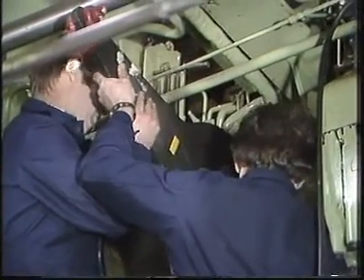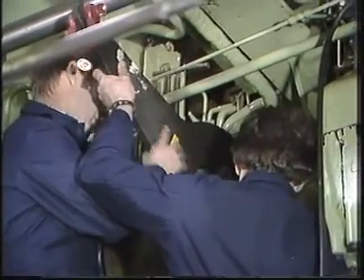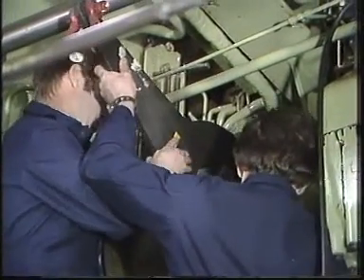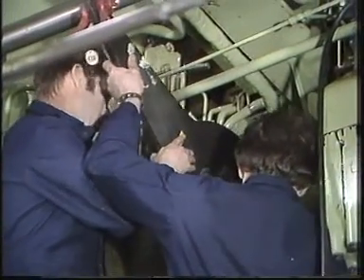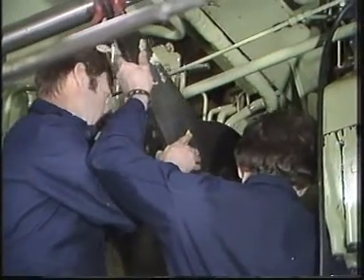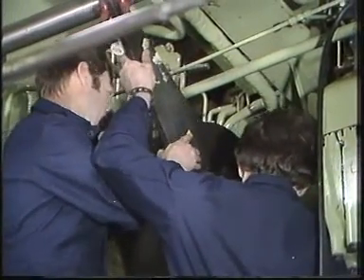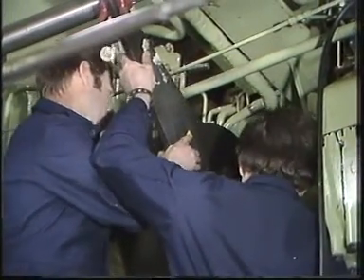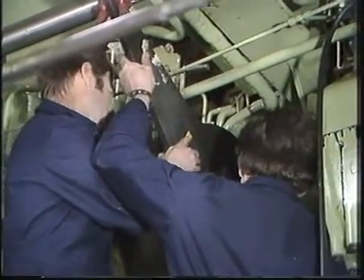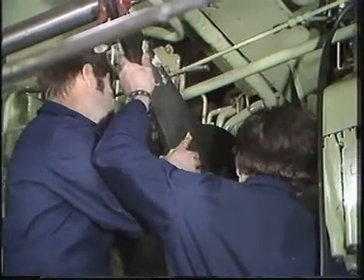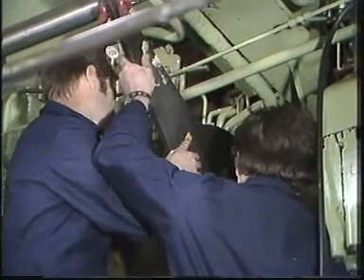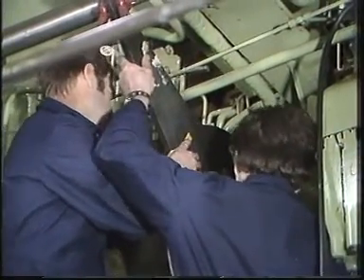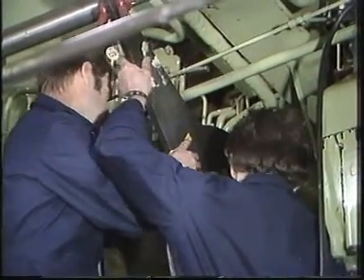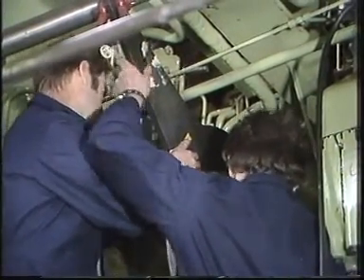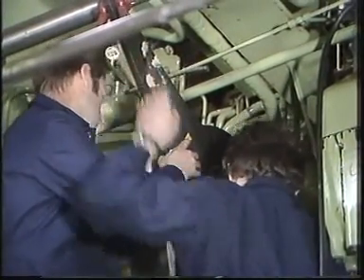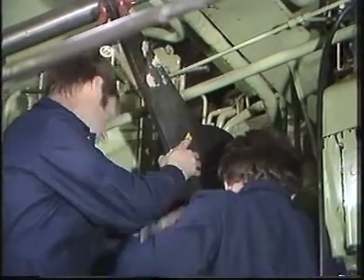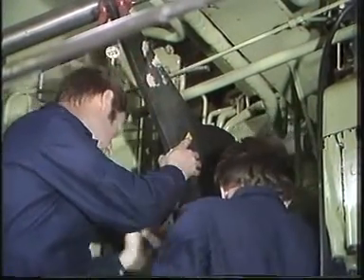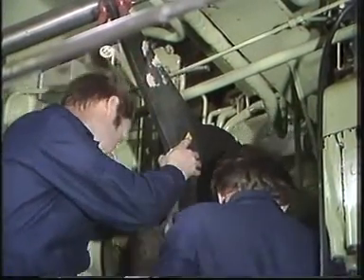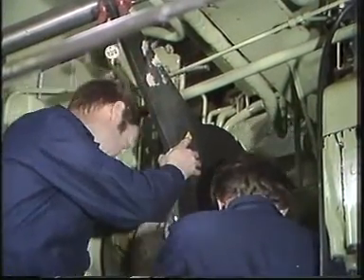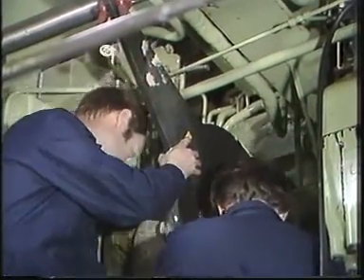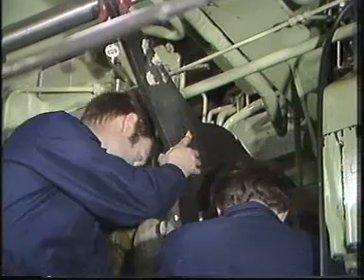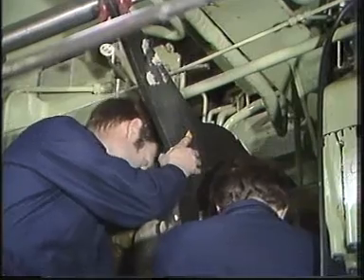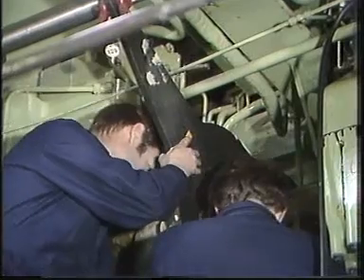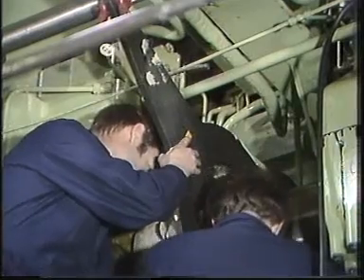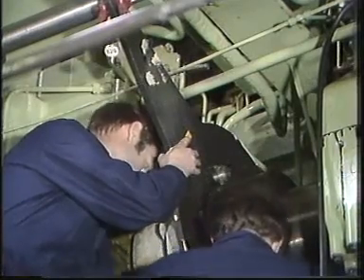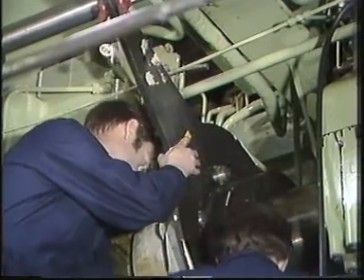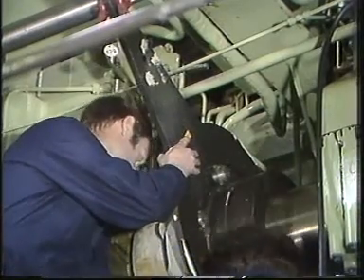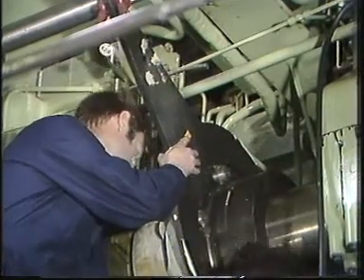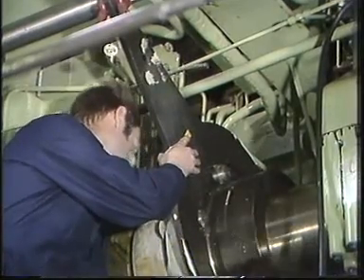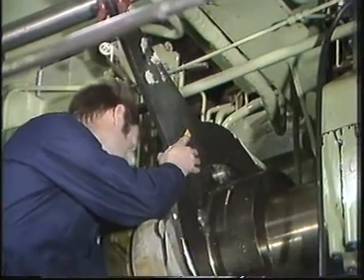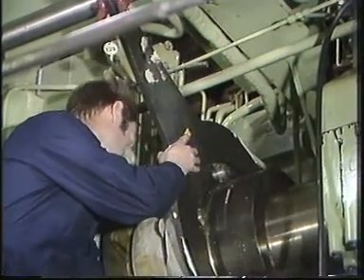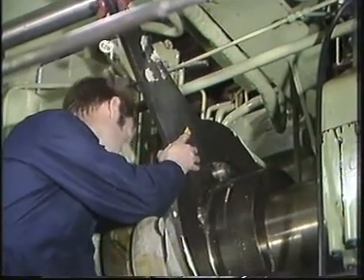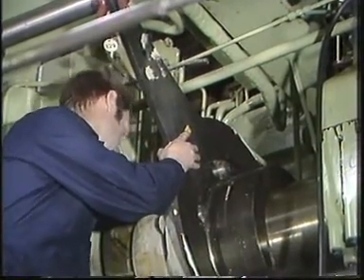Mount the special tool for turning the camshaft and attach a block and tackle.